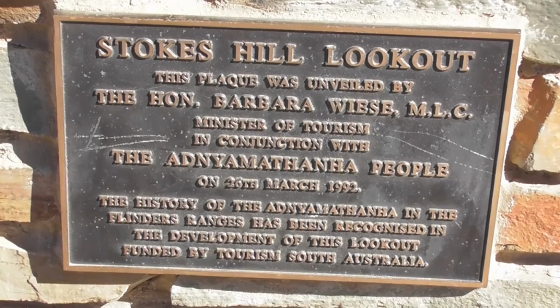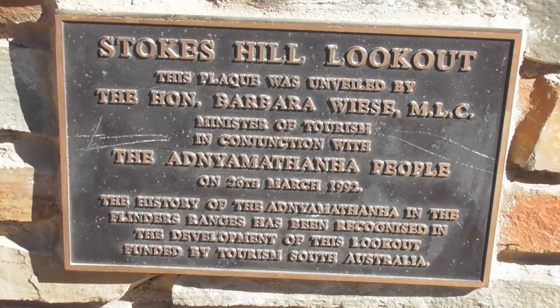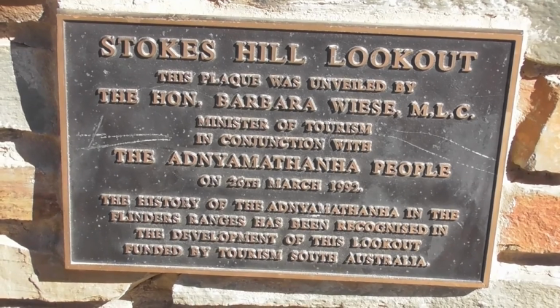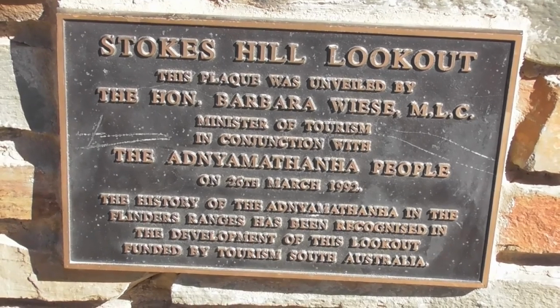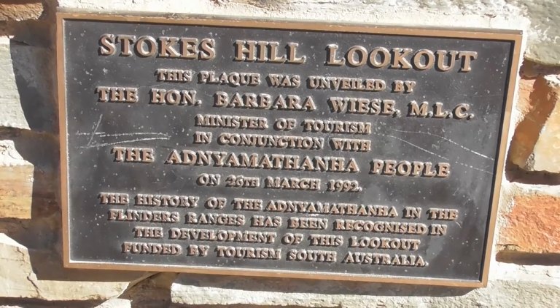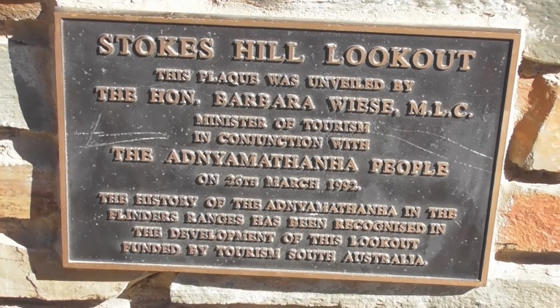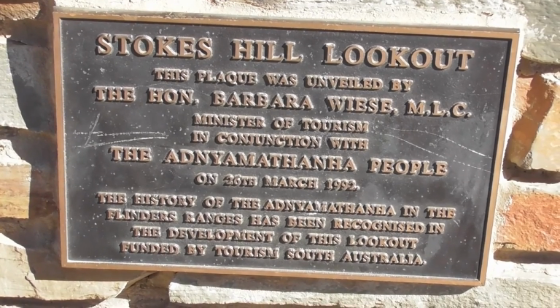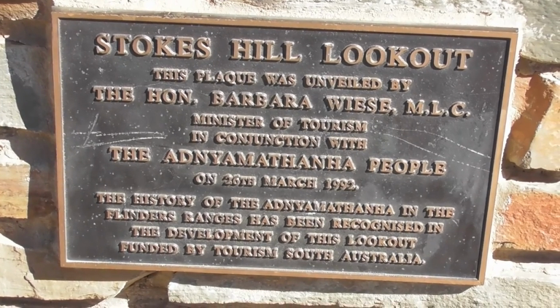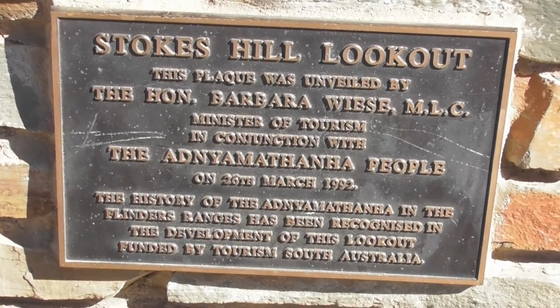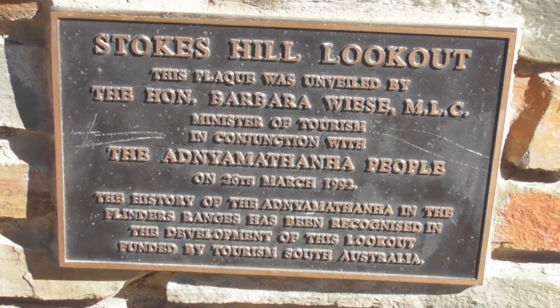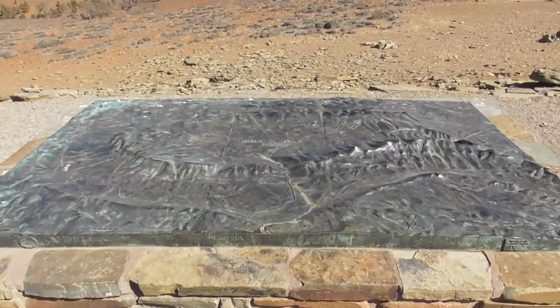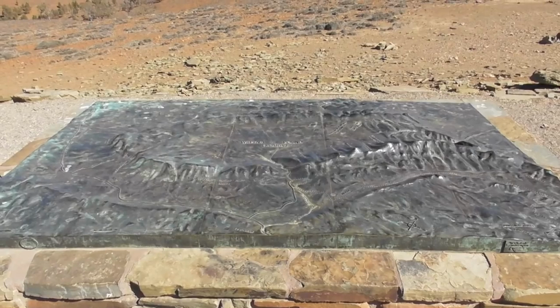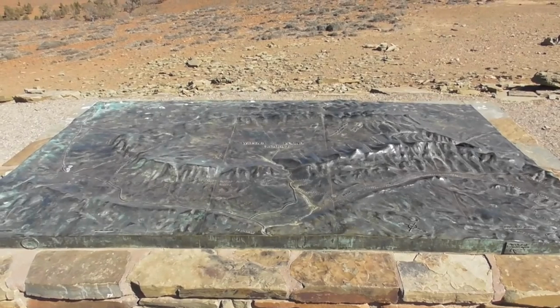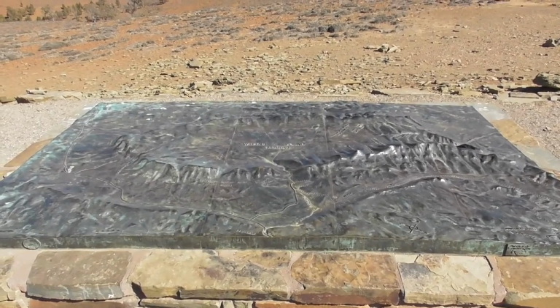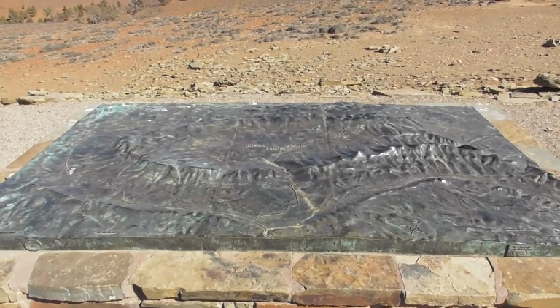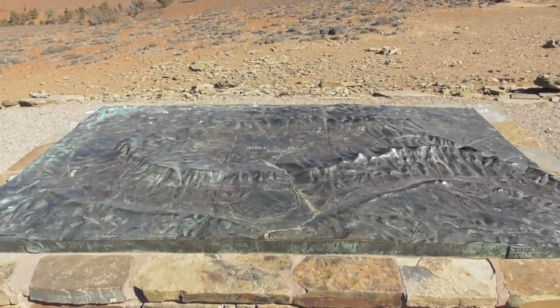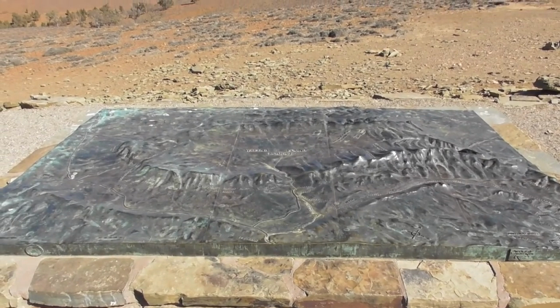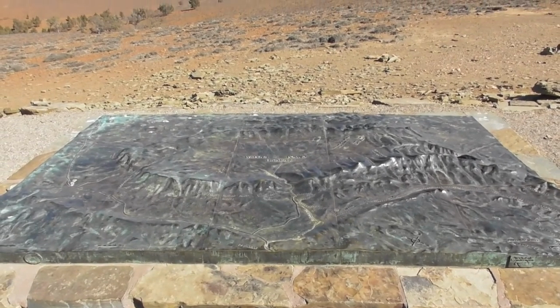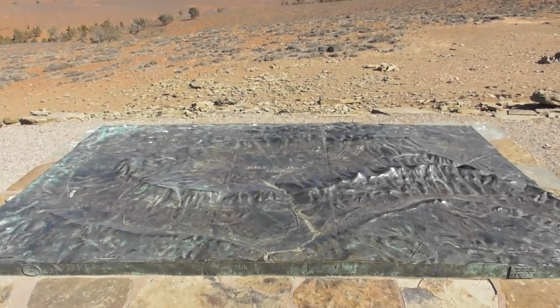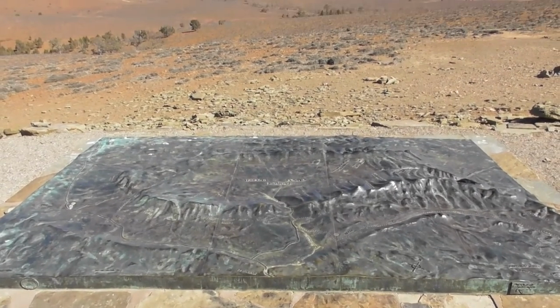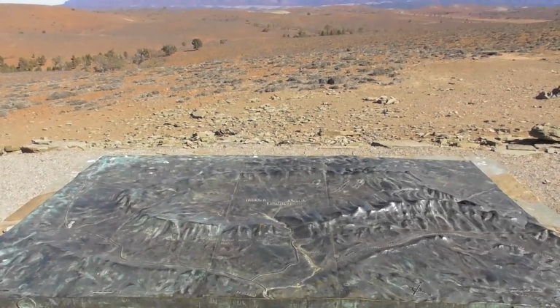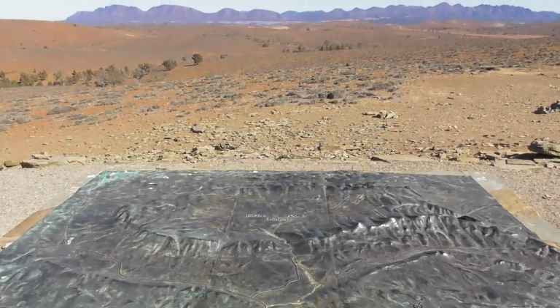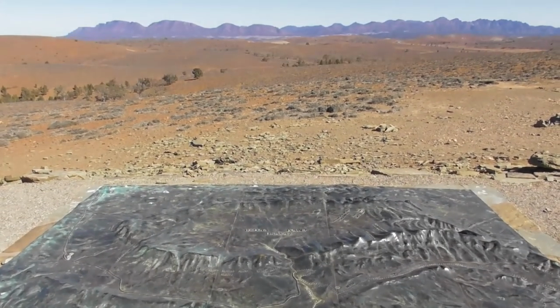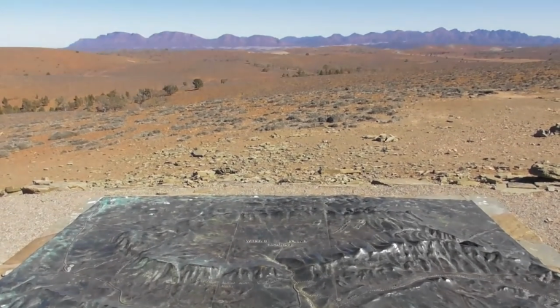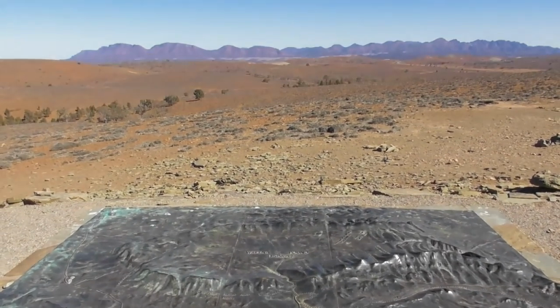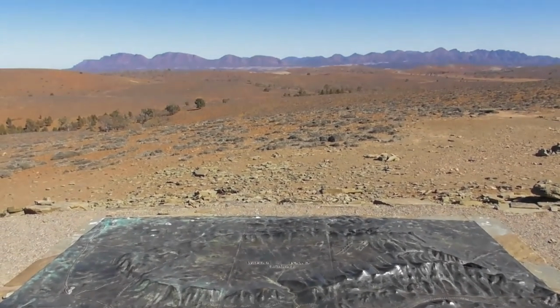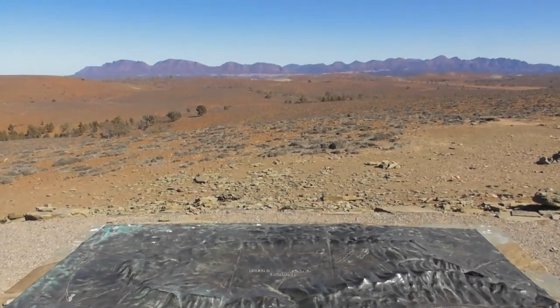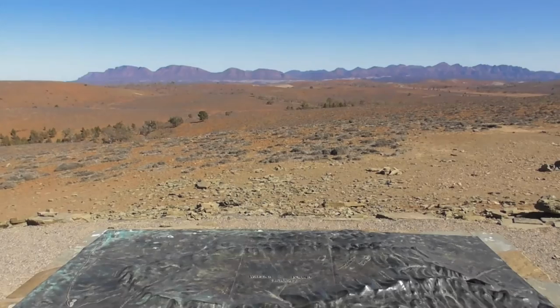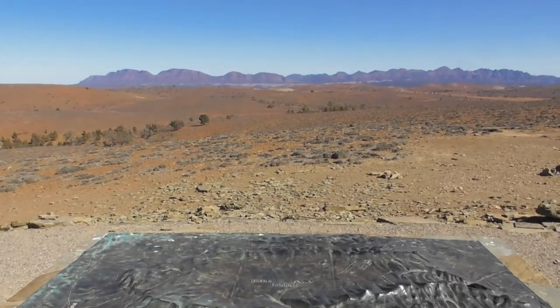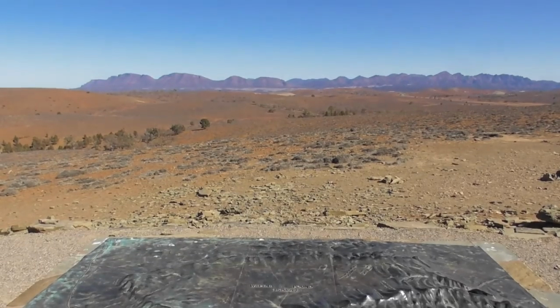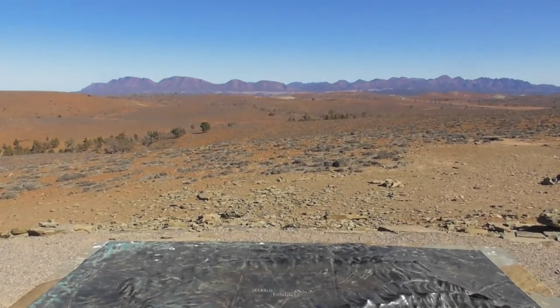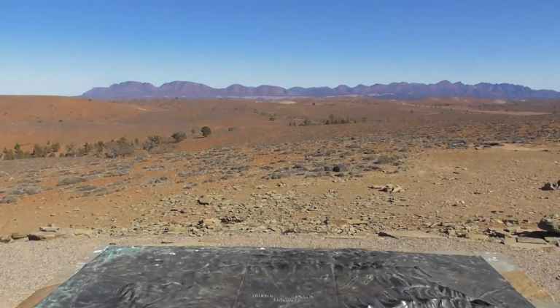We headed for Stokes Hill Lookout, which is just outside the park boundary. We were amazed at just how dry the area was.